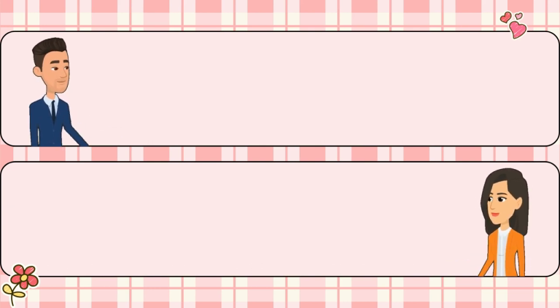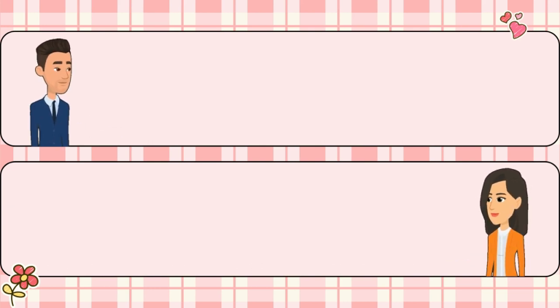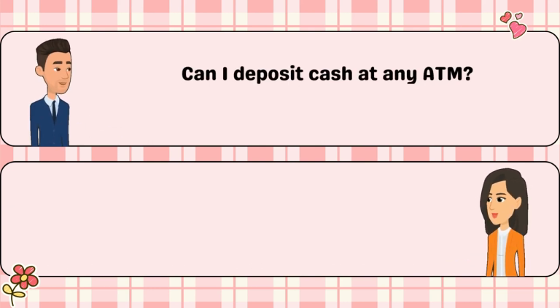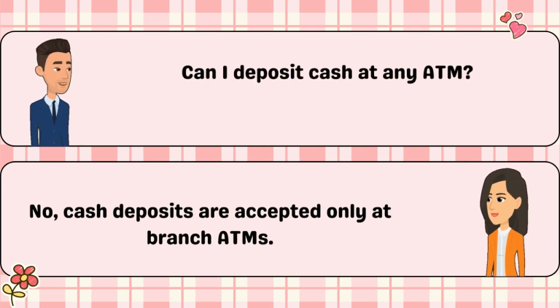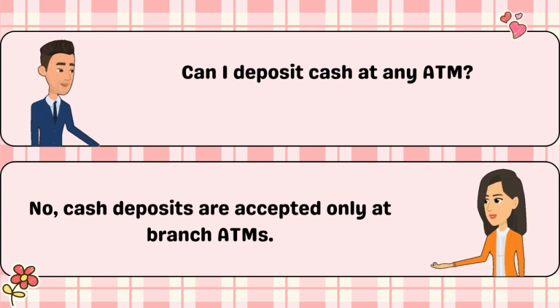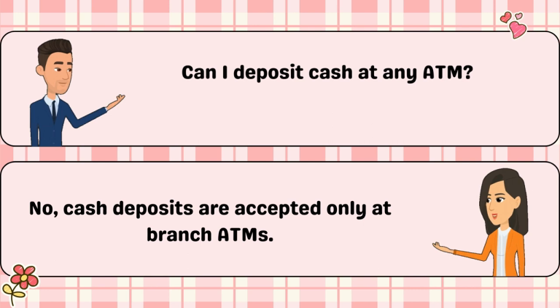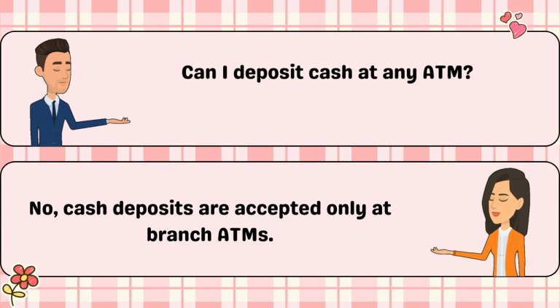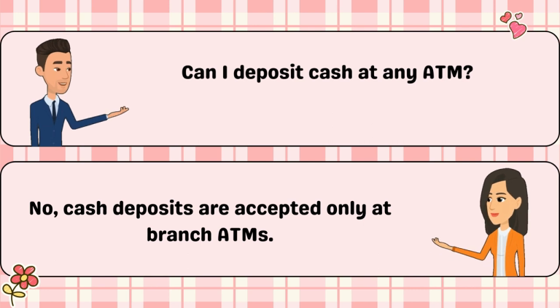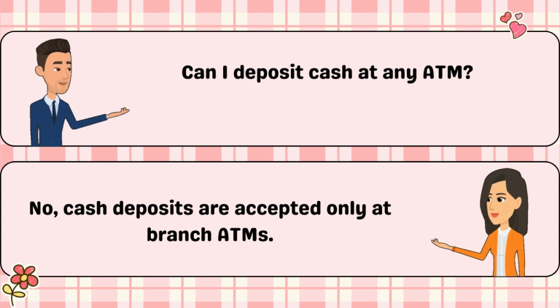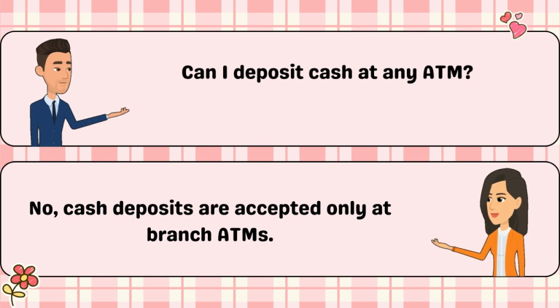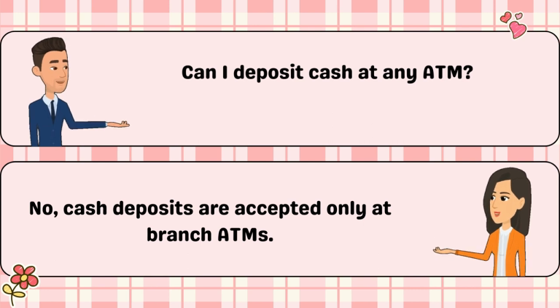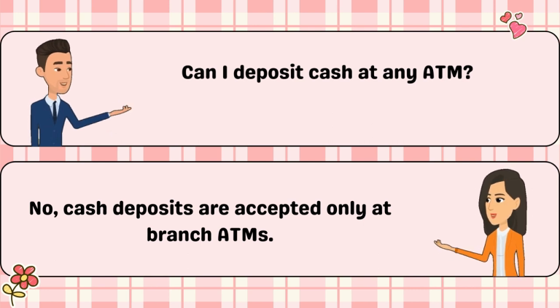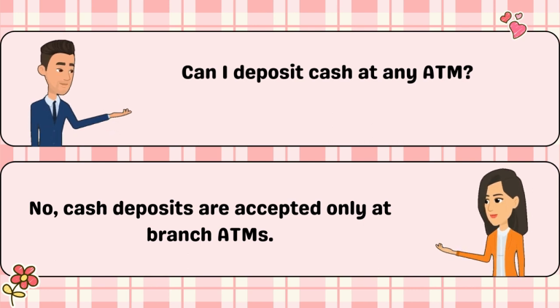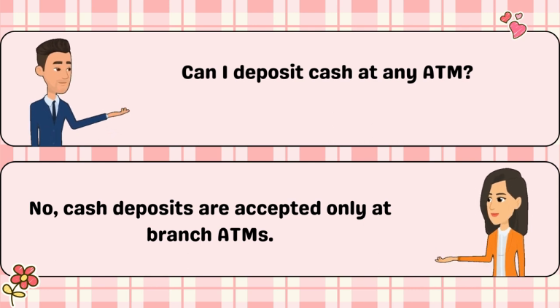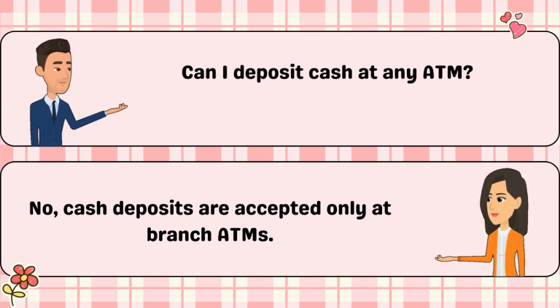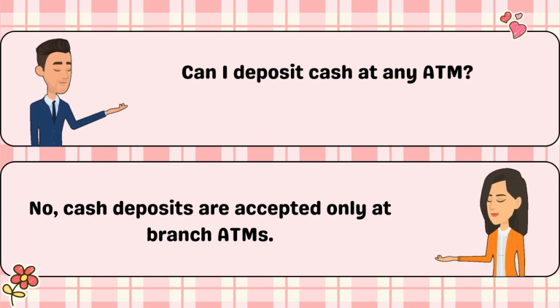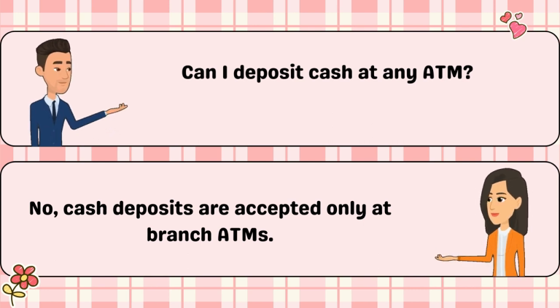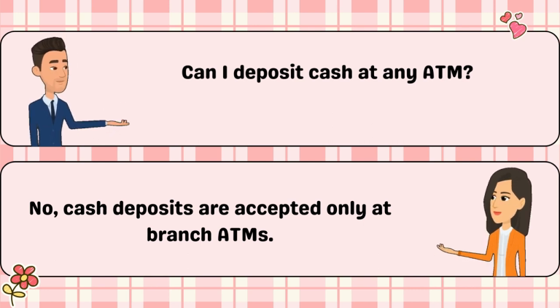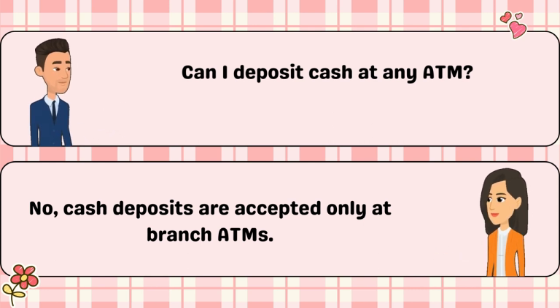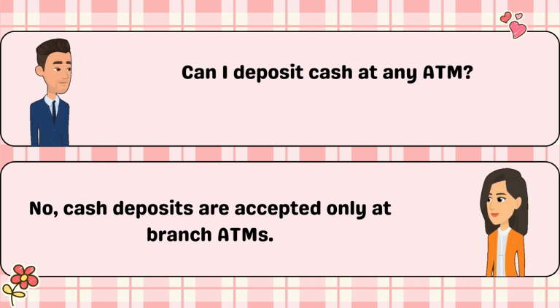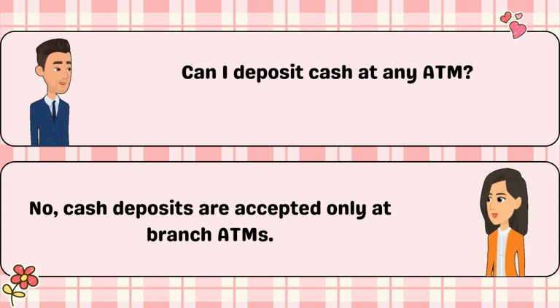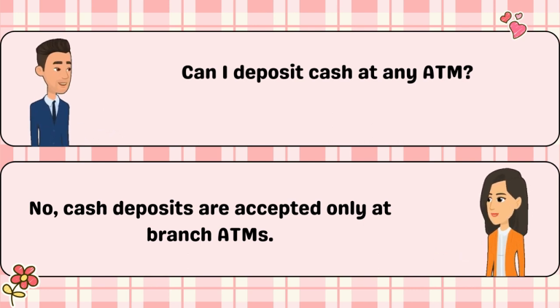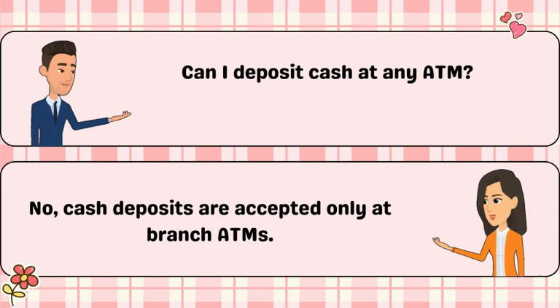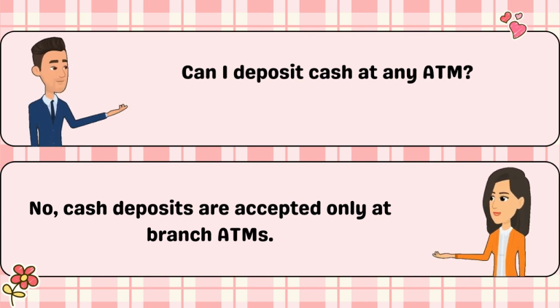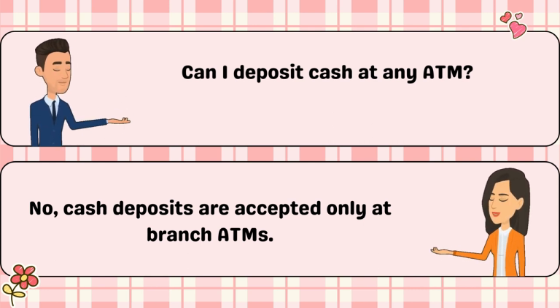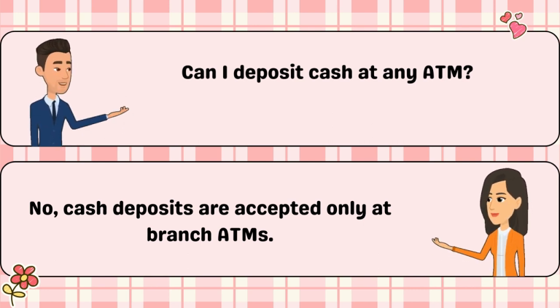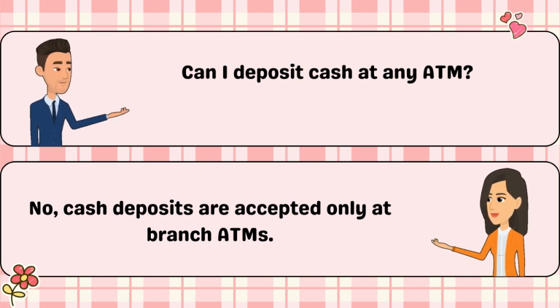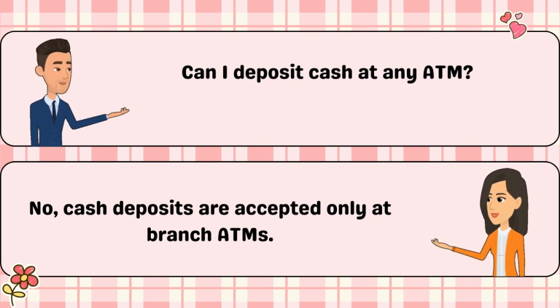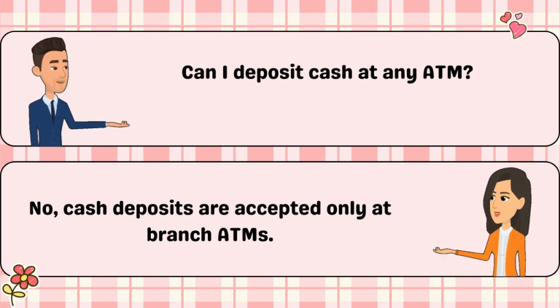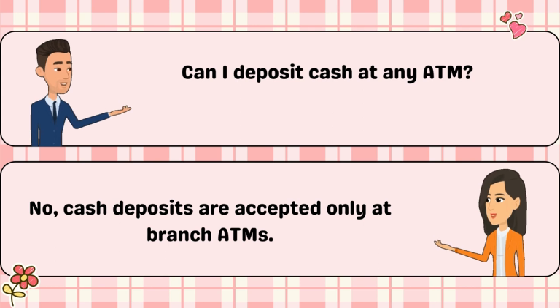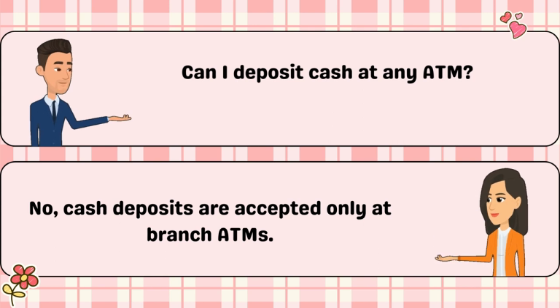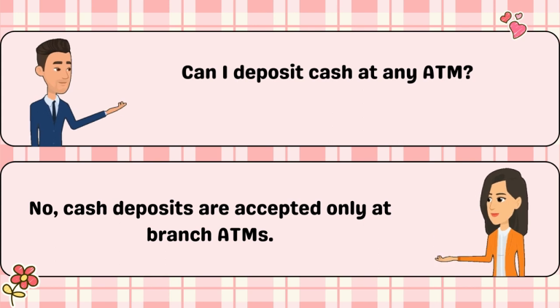Can I deposit cash at any ATM? No, cash deposits are accepted only at branch ATMs.